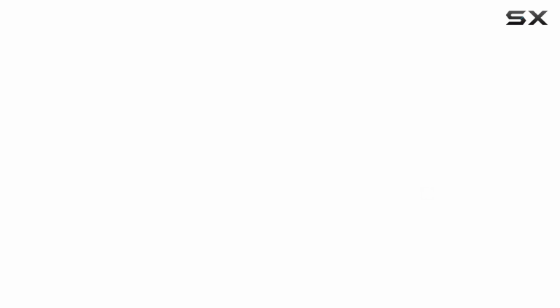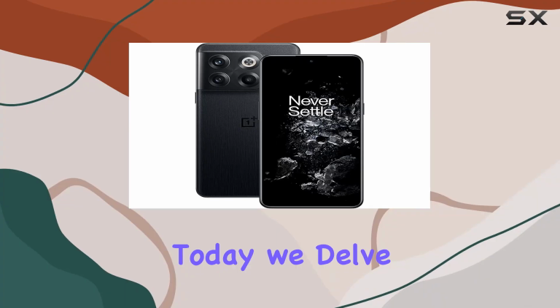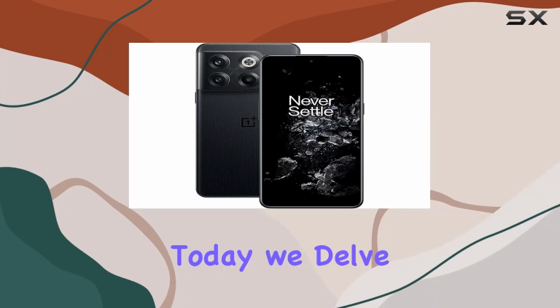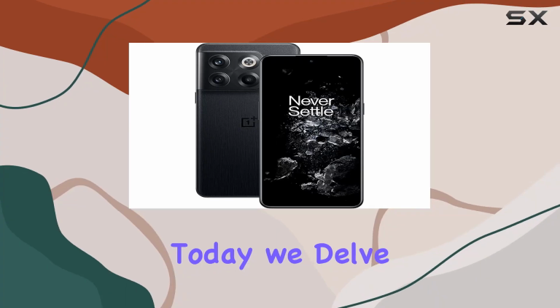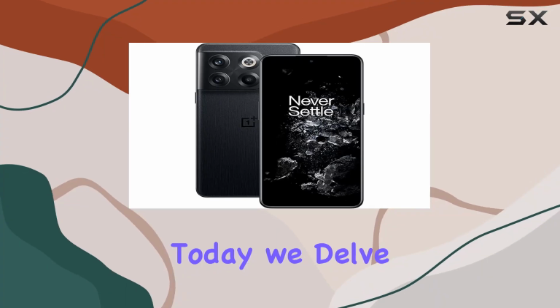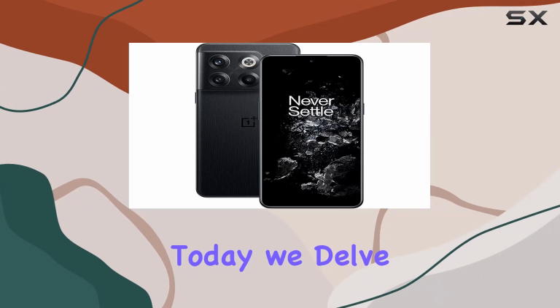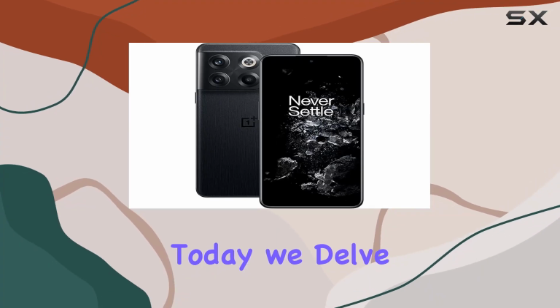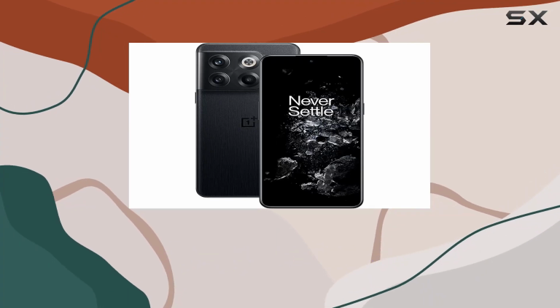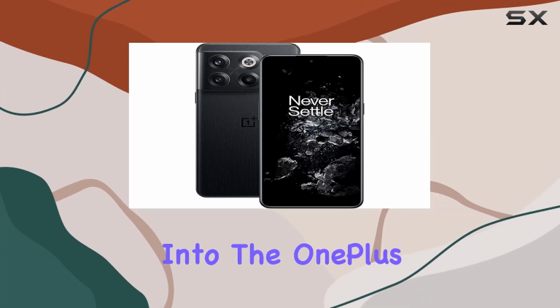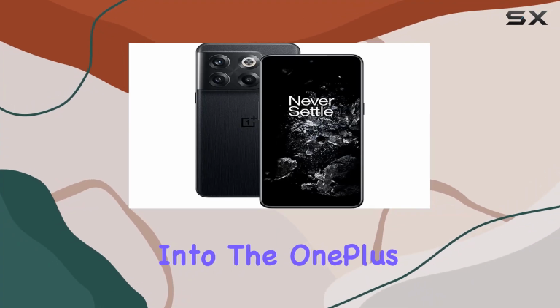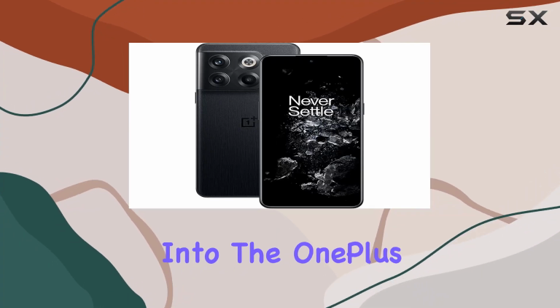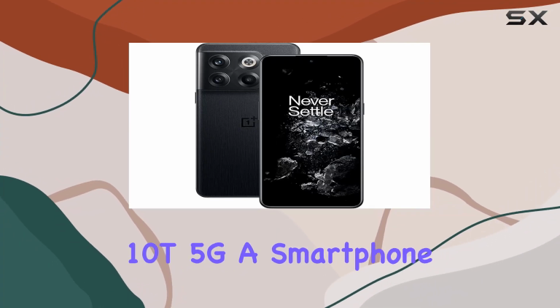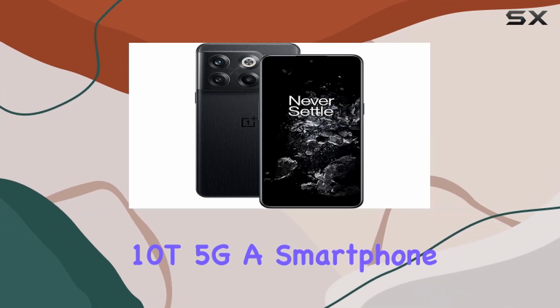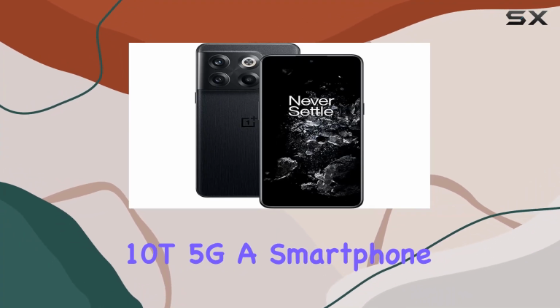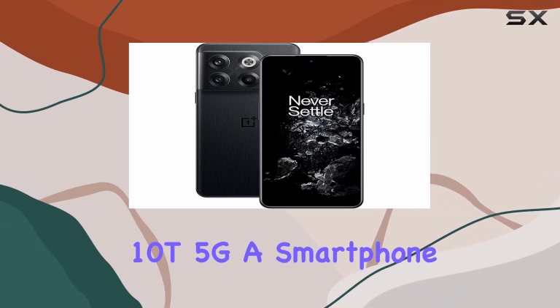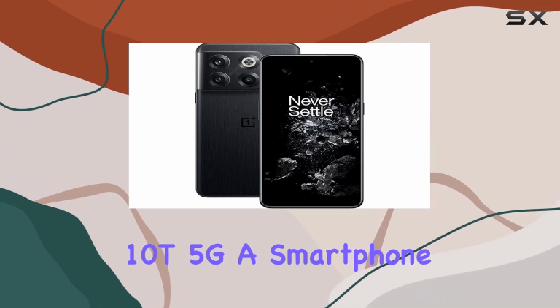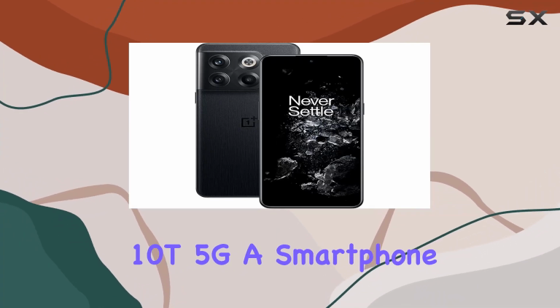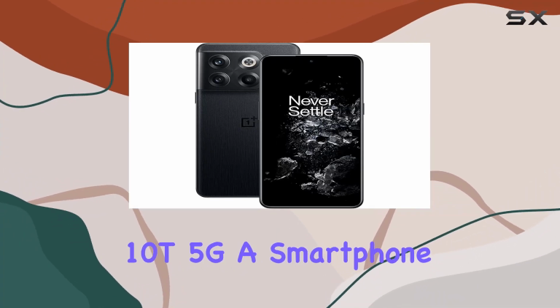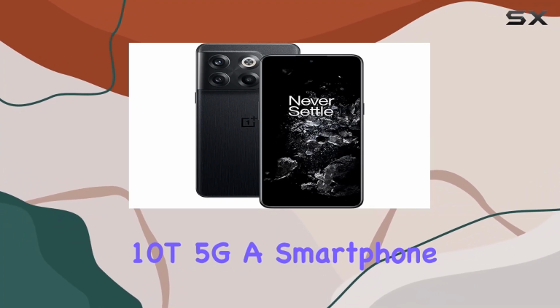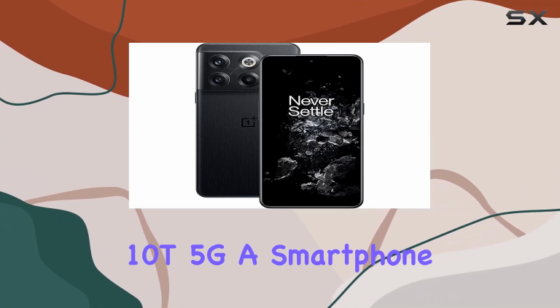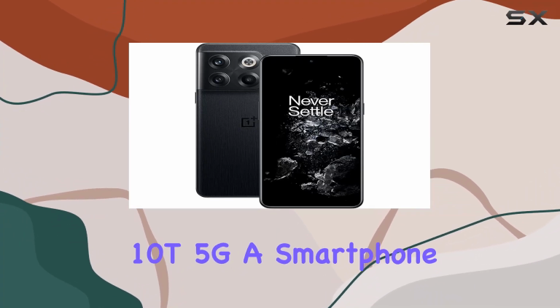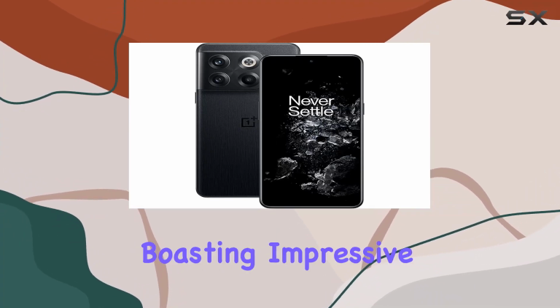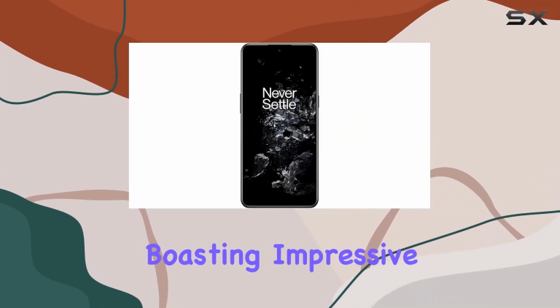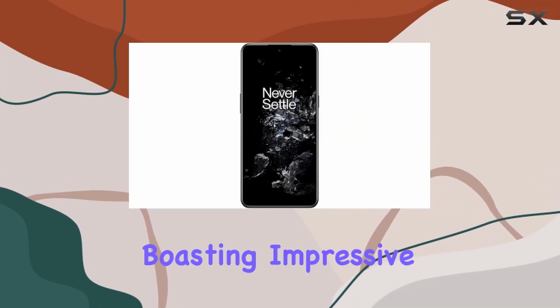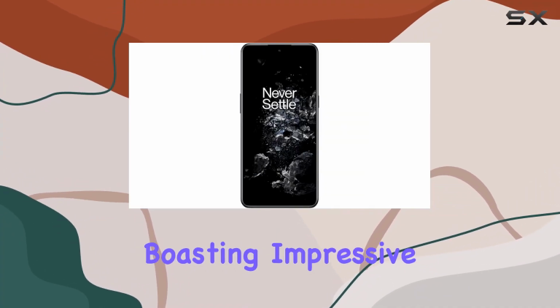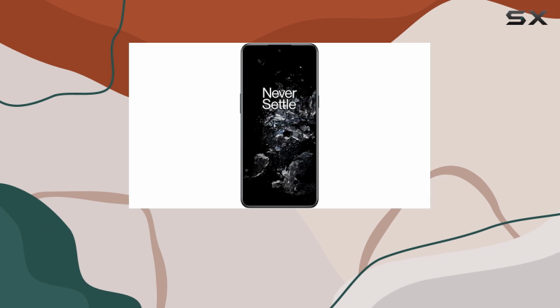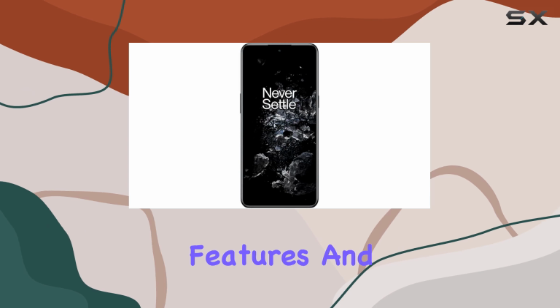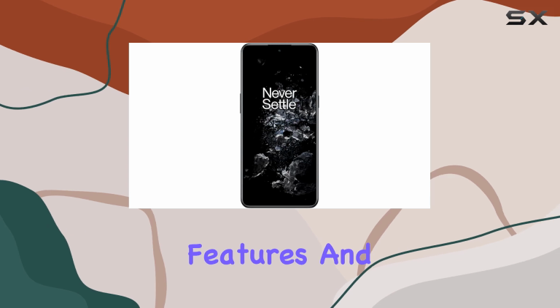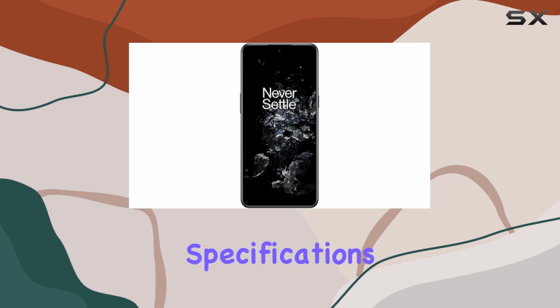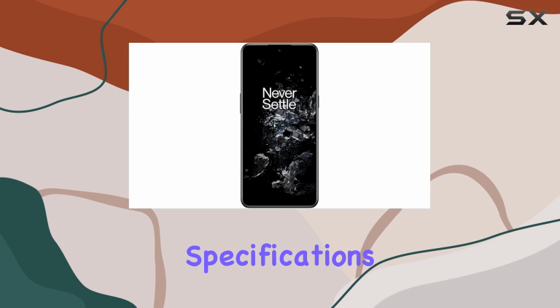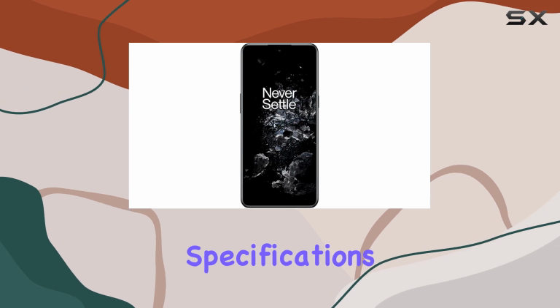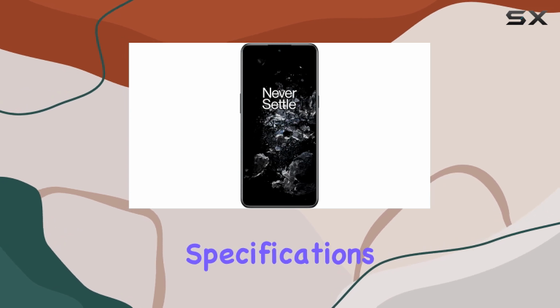Today, we delve into the OnePlus 10T 5G, a smartphone boasting impressive features and specifications.